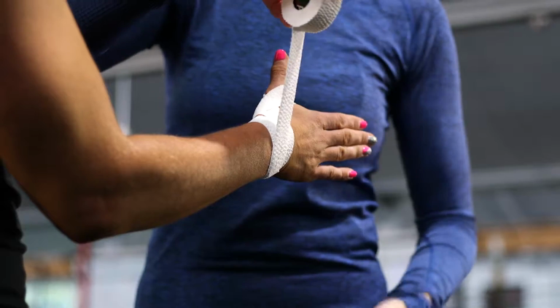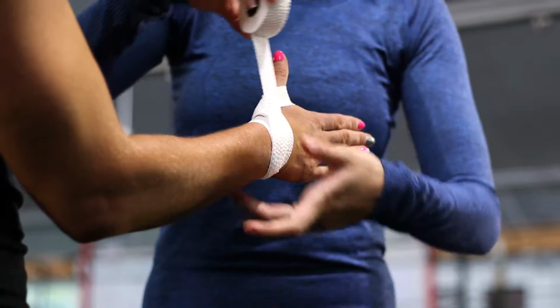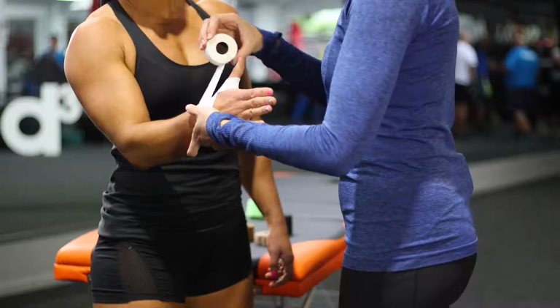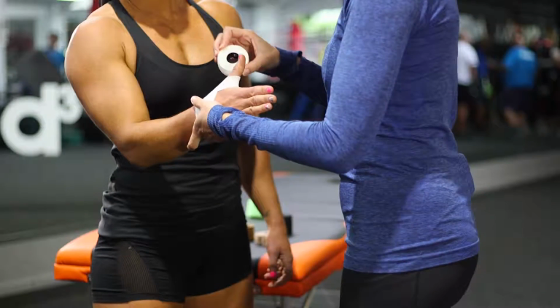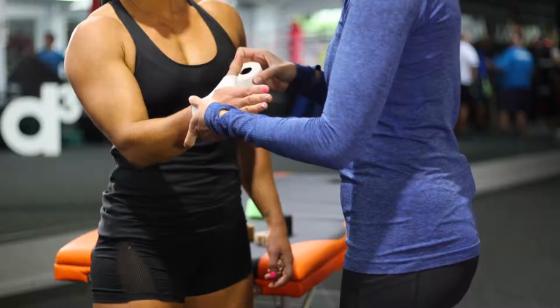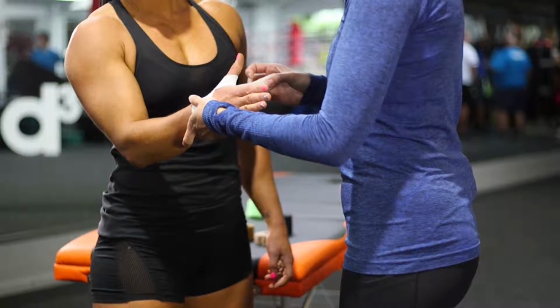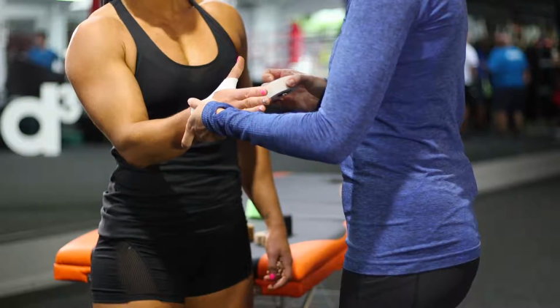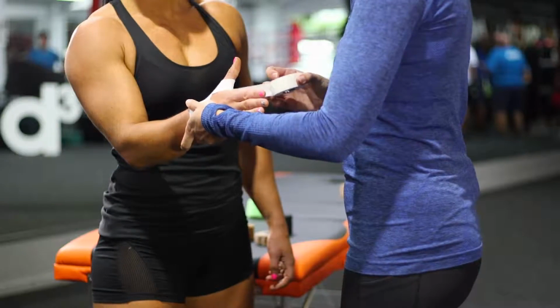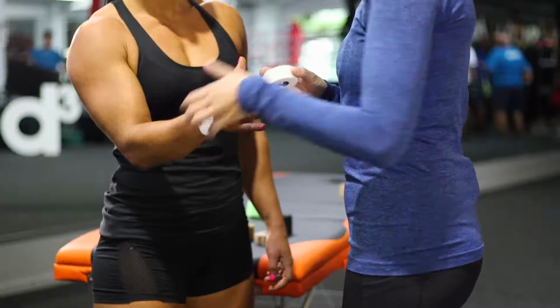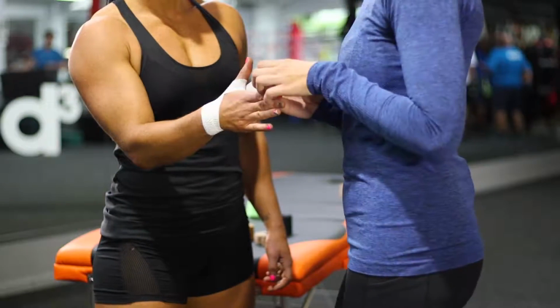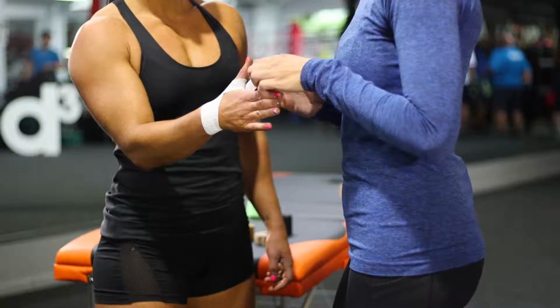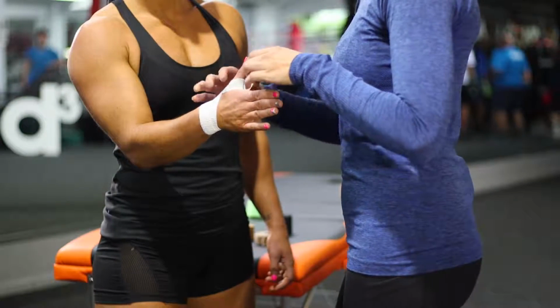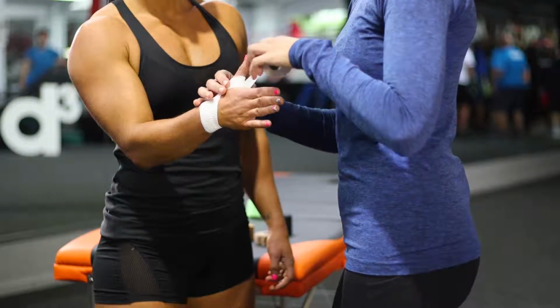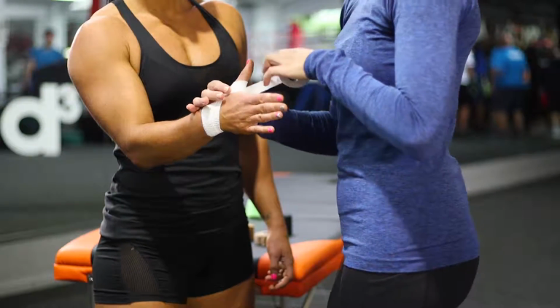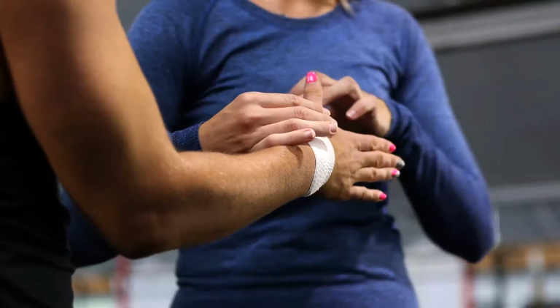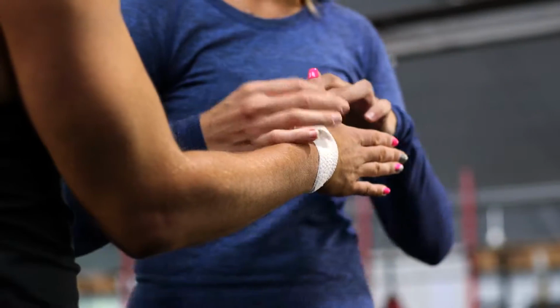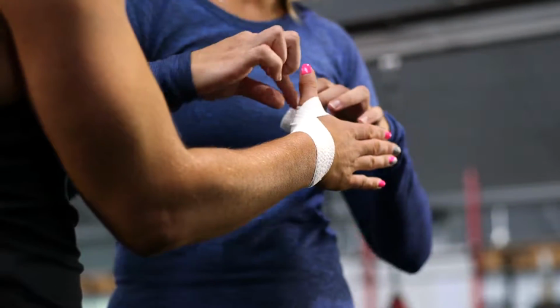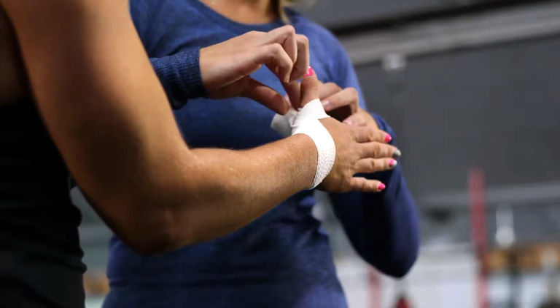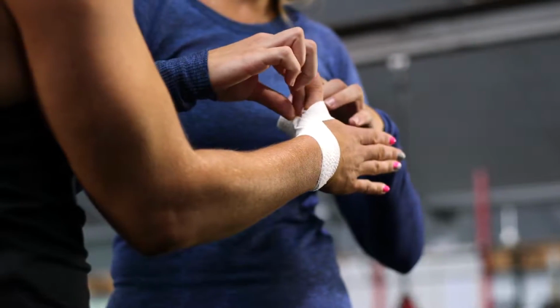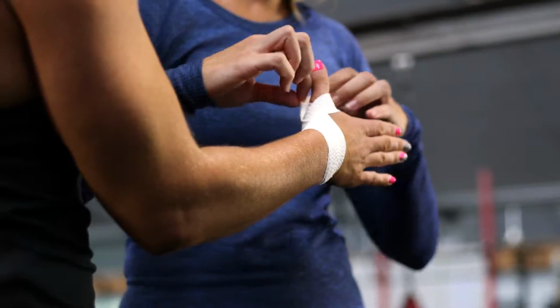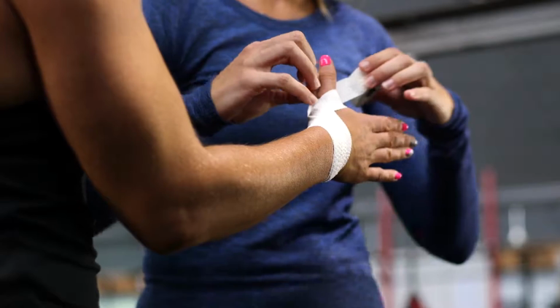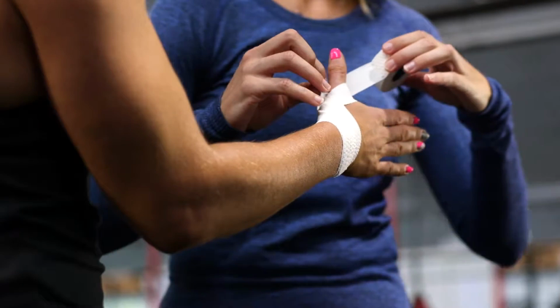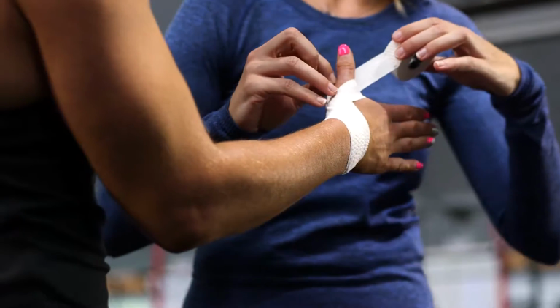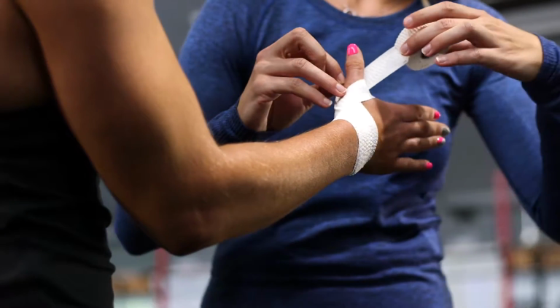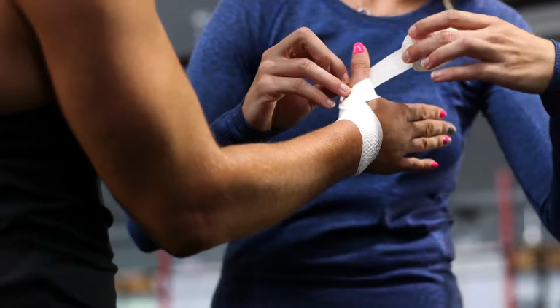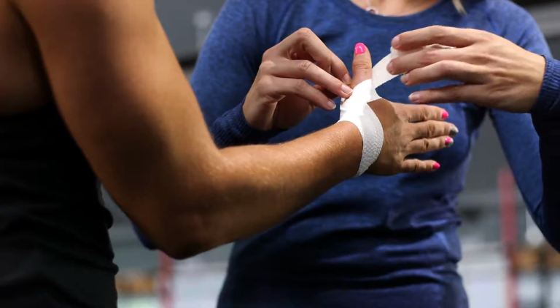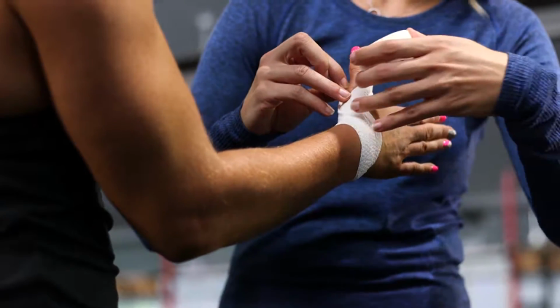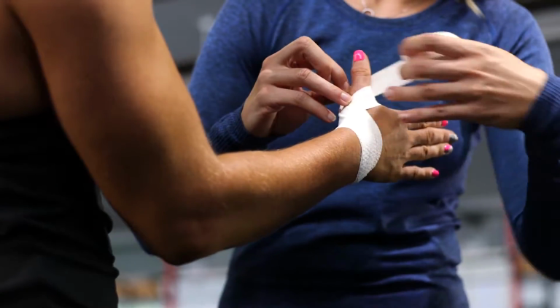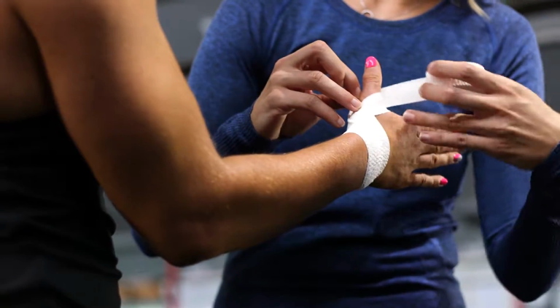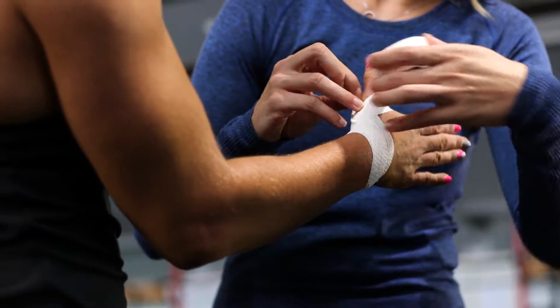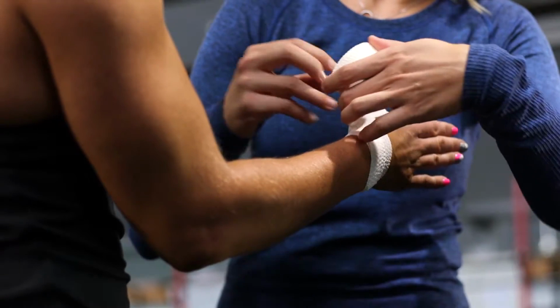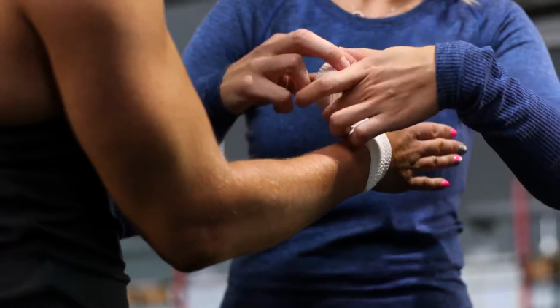So around the wrist, across, around the thumb, and just start to bring these ones up a little higher. We're doubling over by about half.